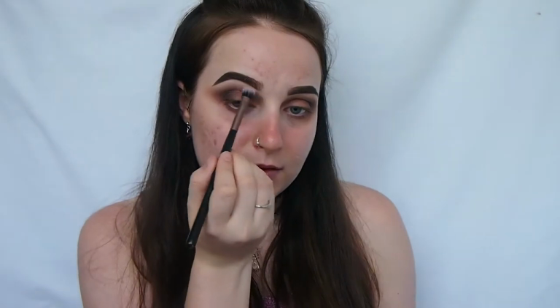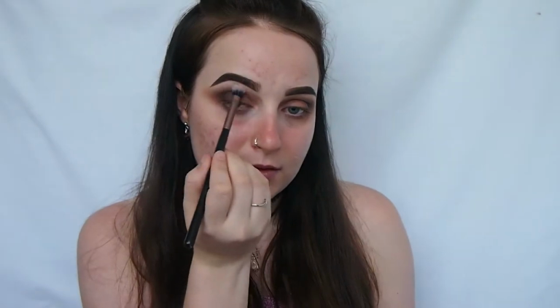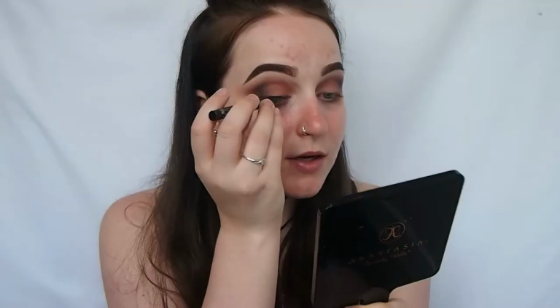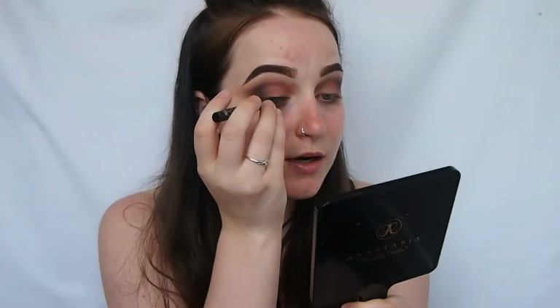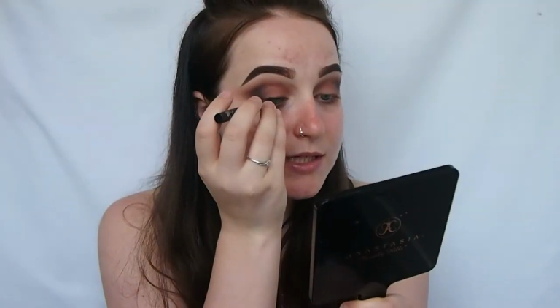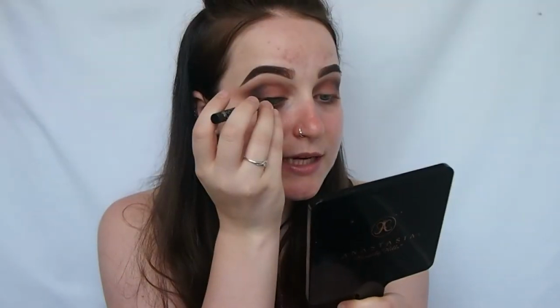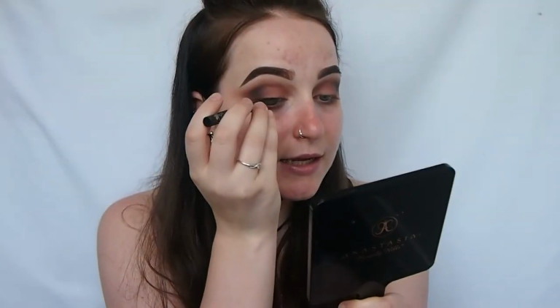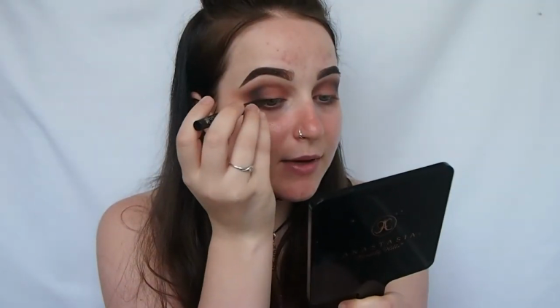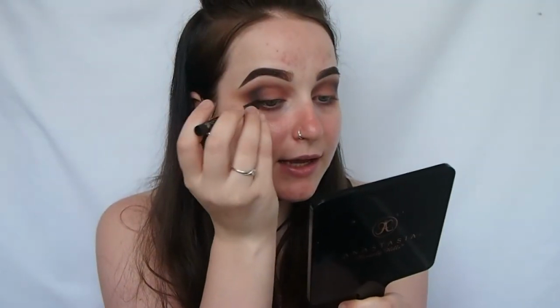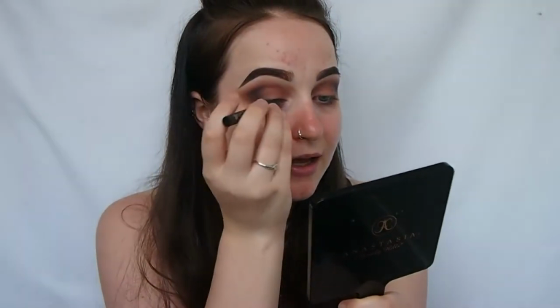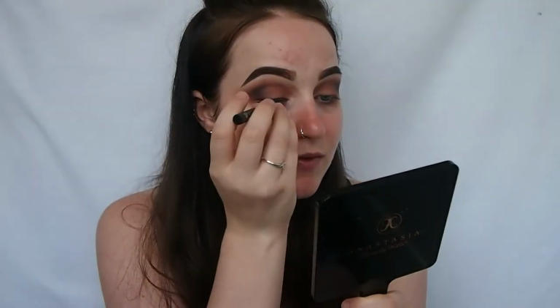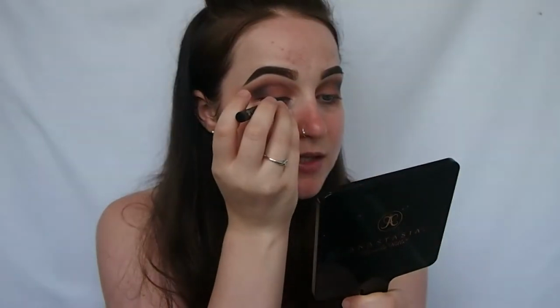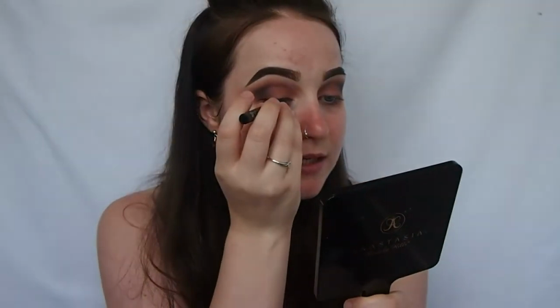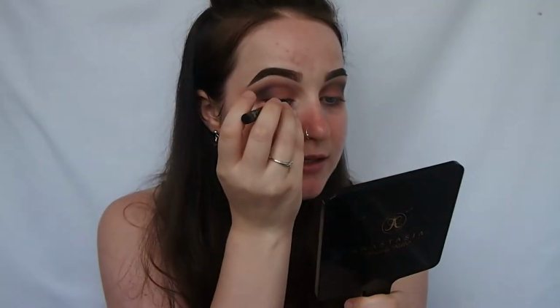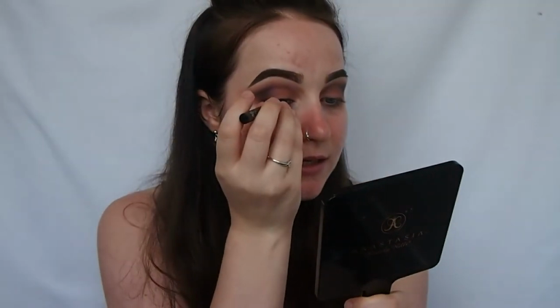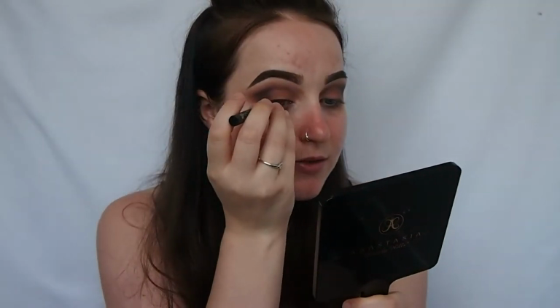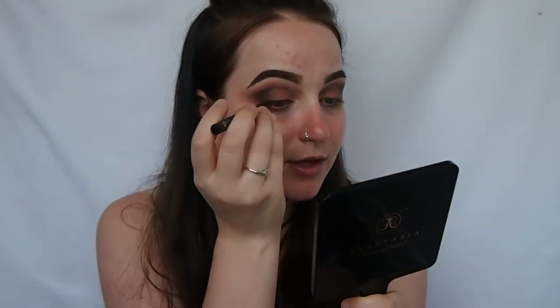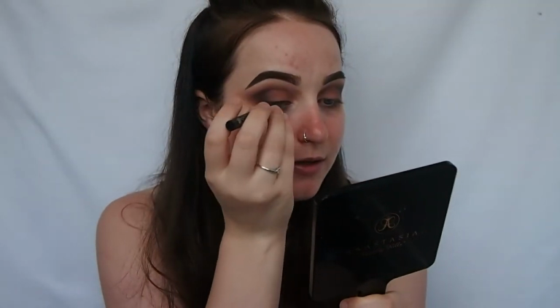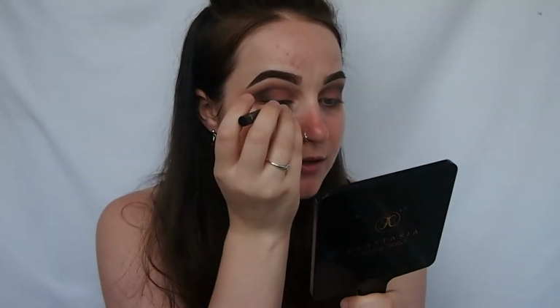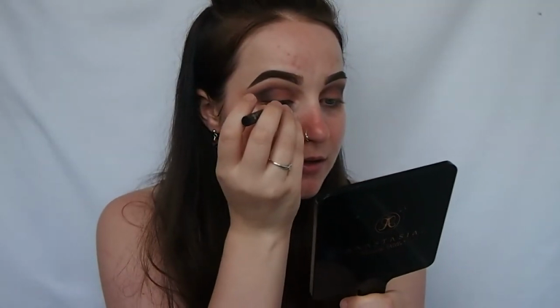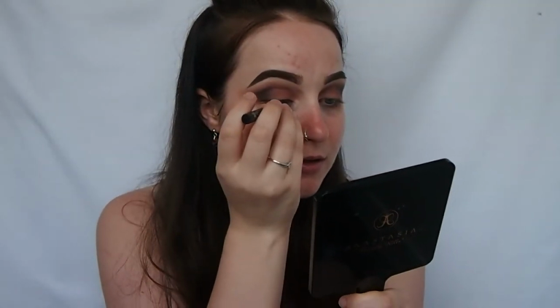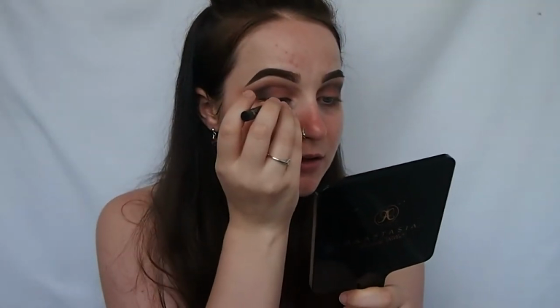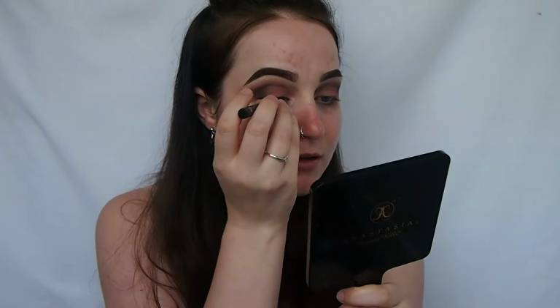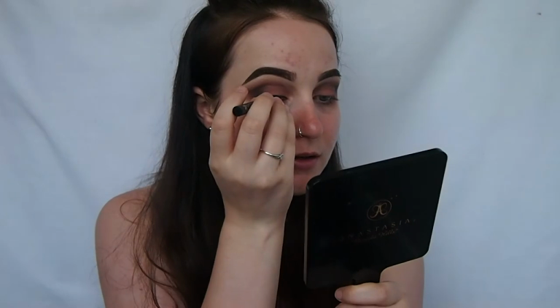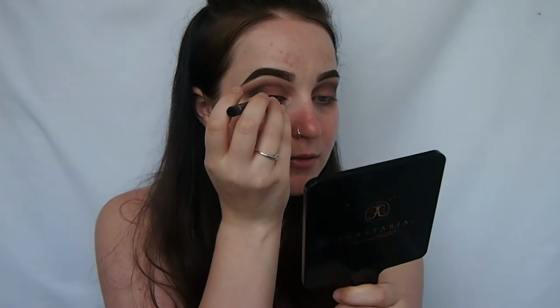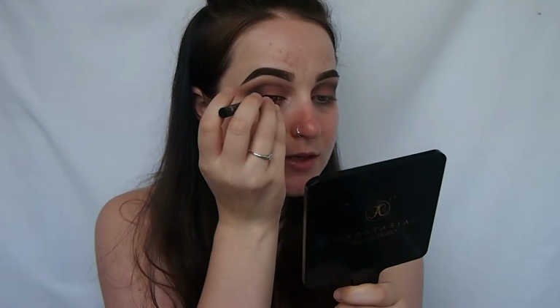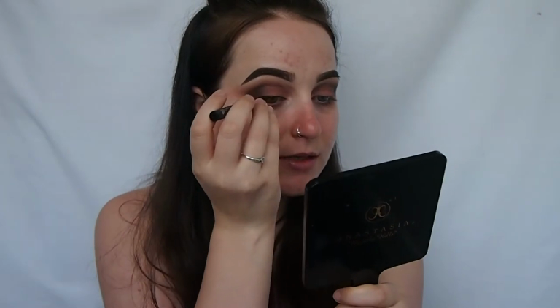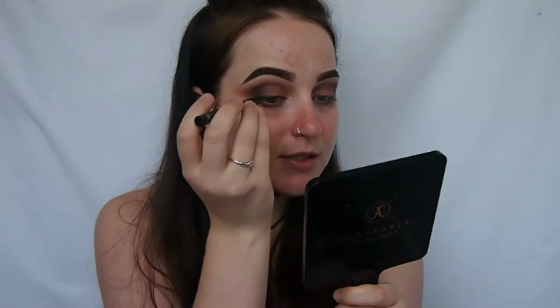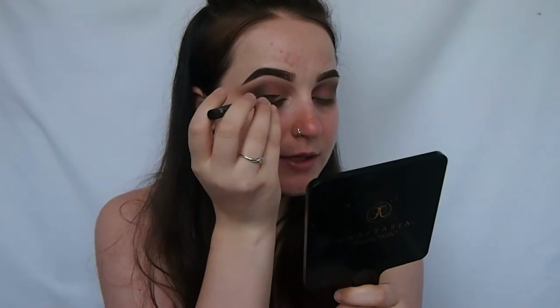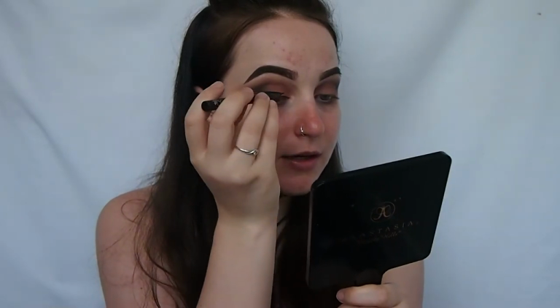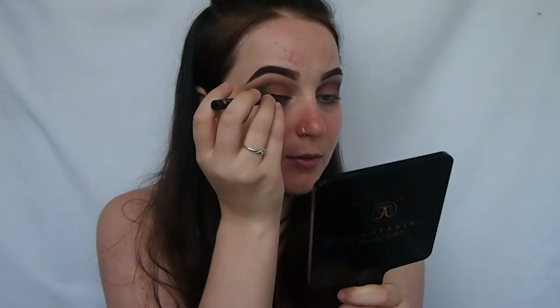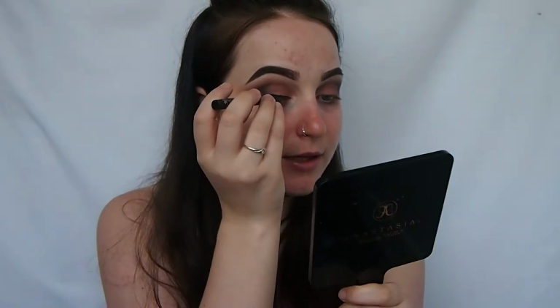I'm just taking my Kat Von D tattoo liner and I'm going to be doing a wing.